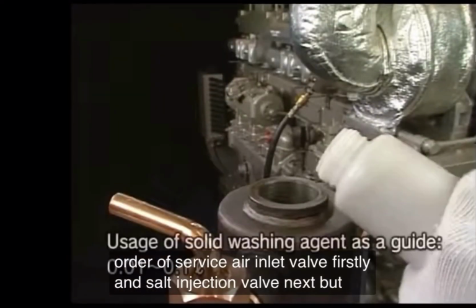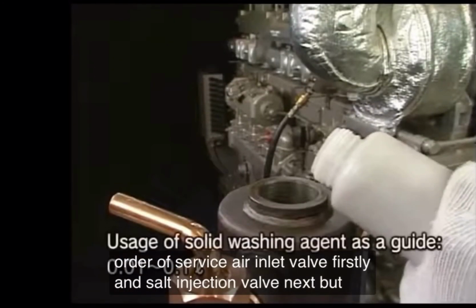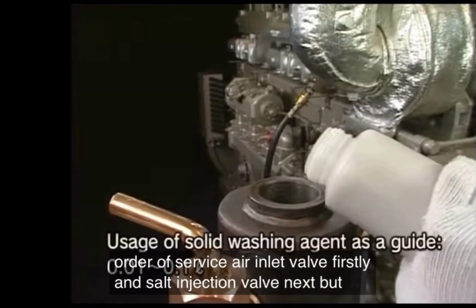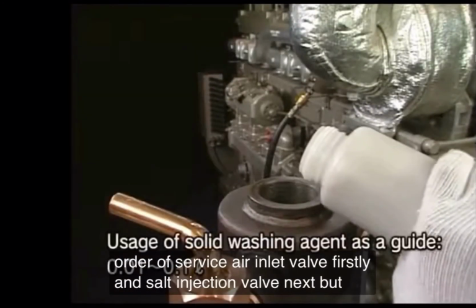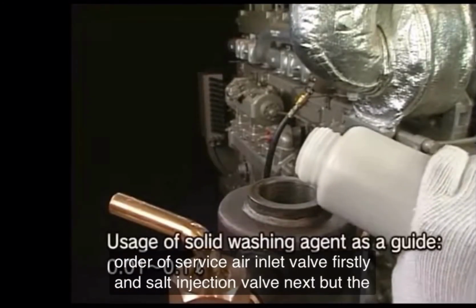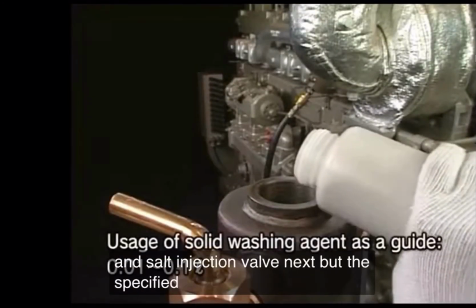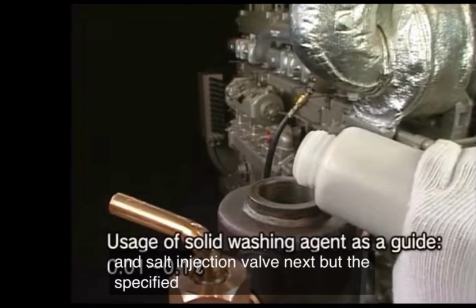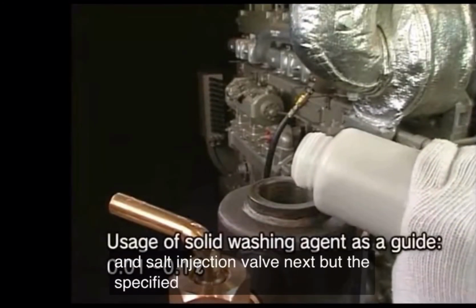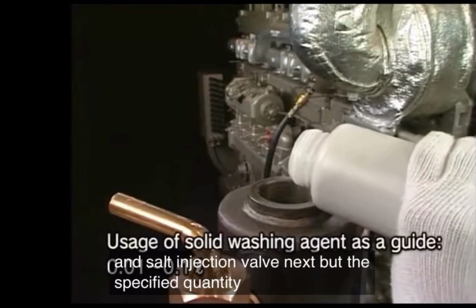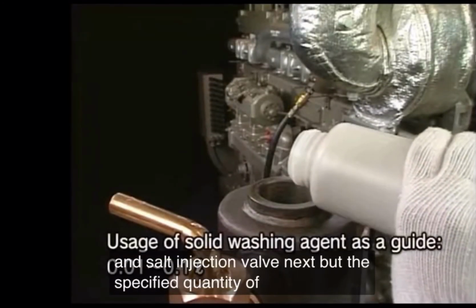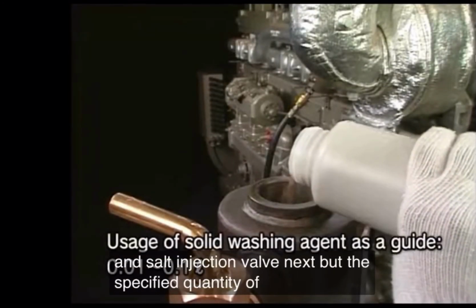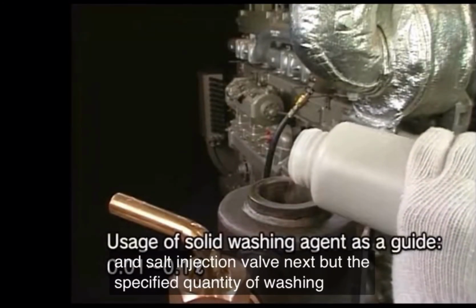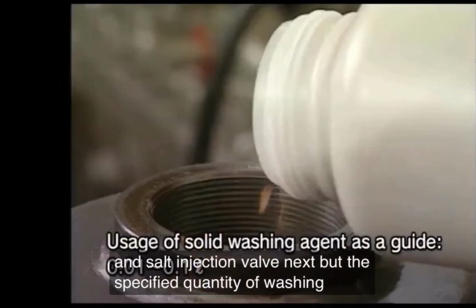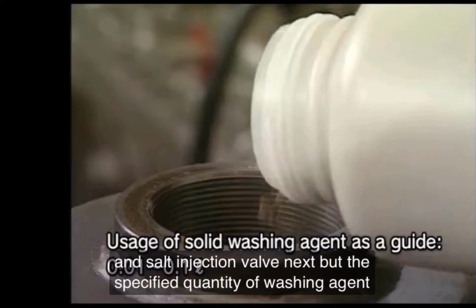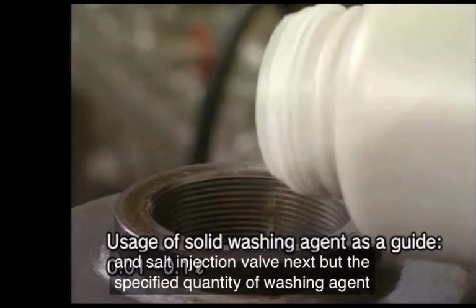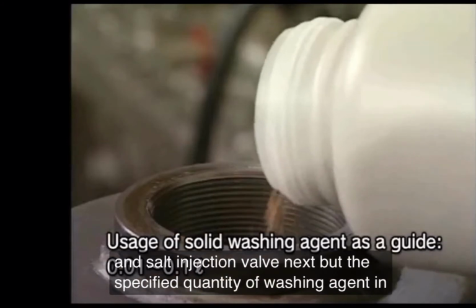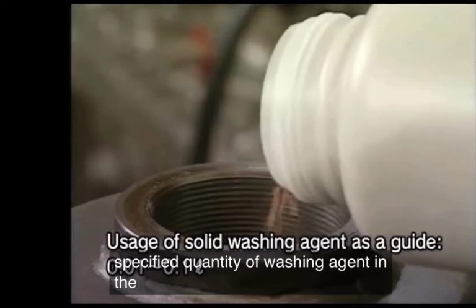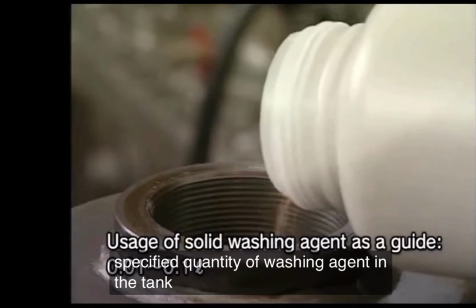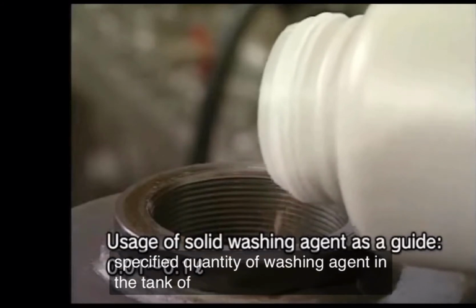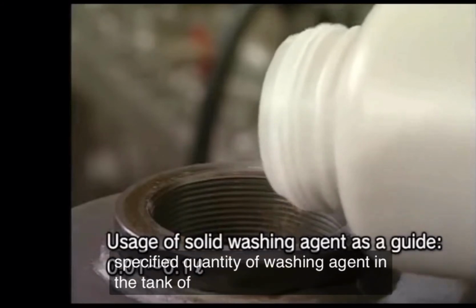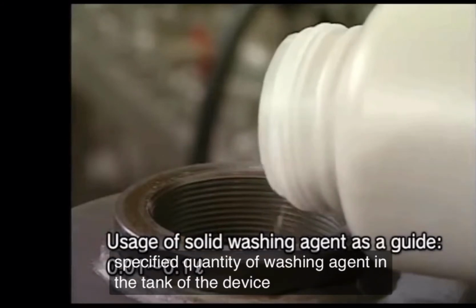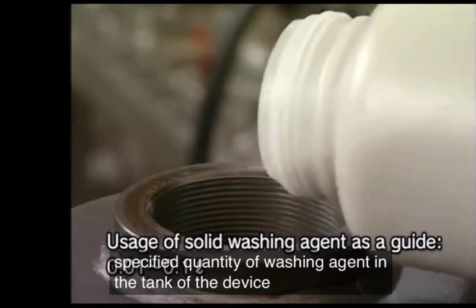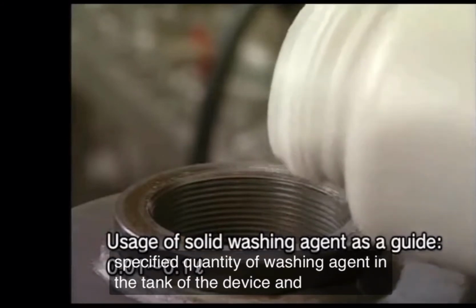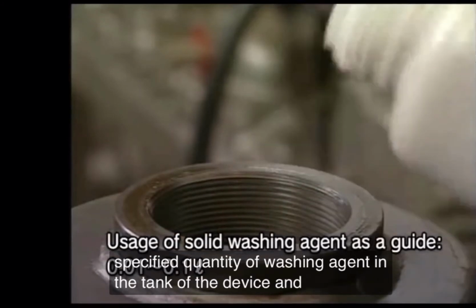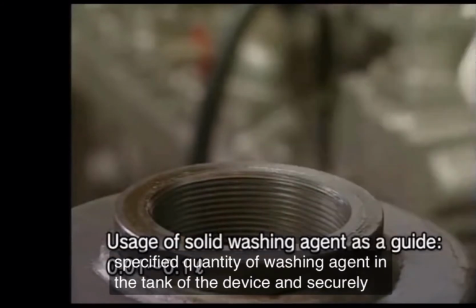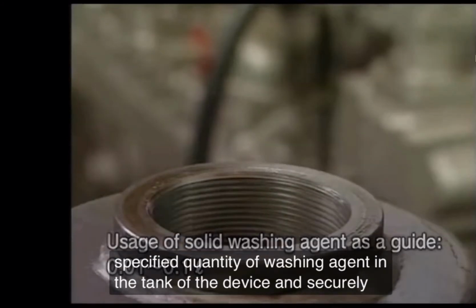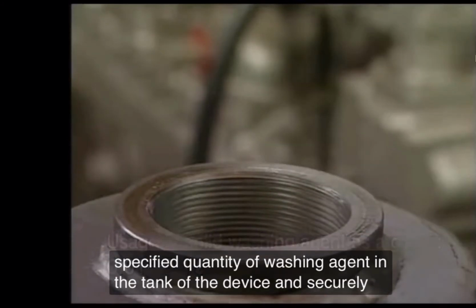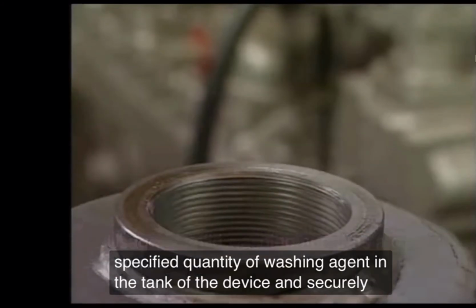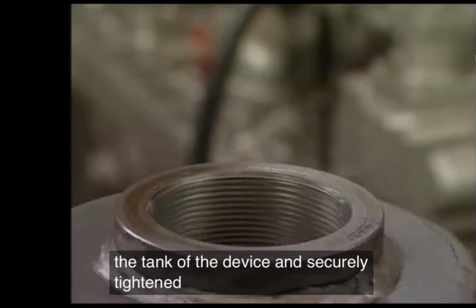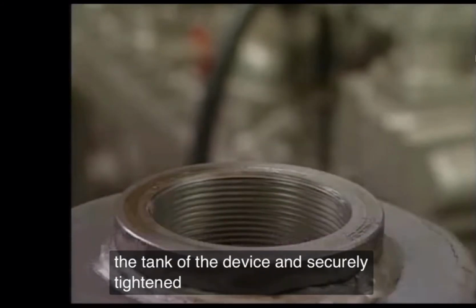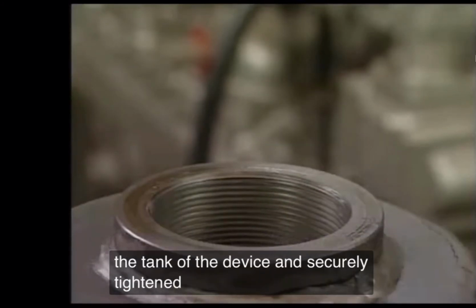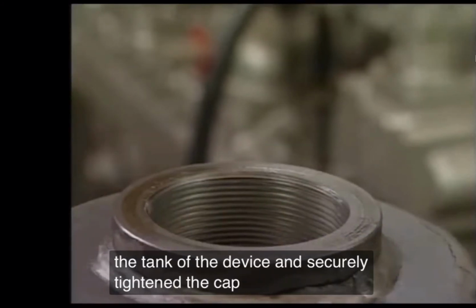Fill the specified quantity of washing agent into the tank of the device, and securely tighten the cap.